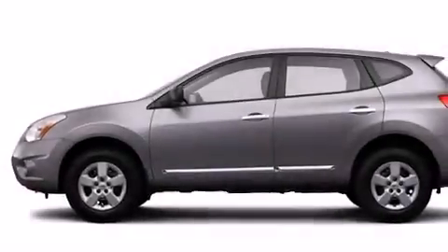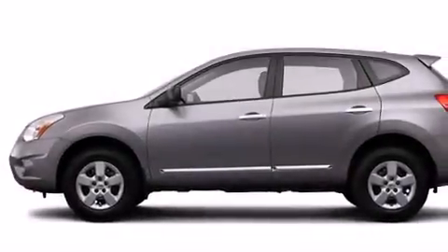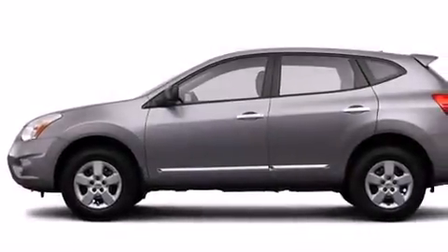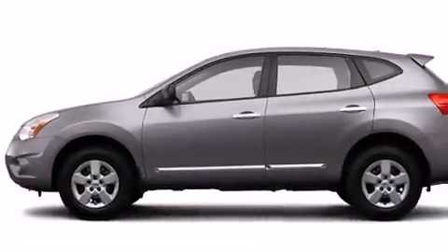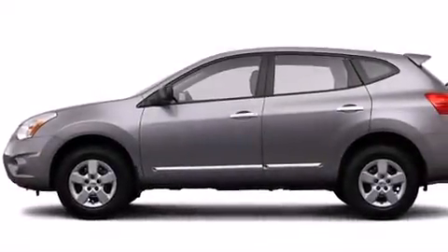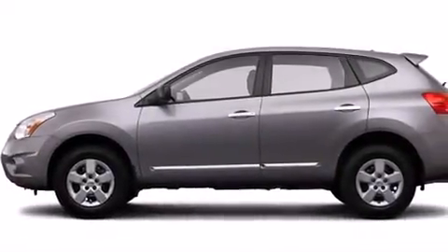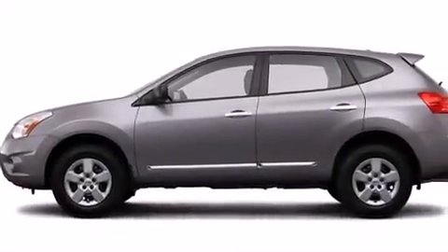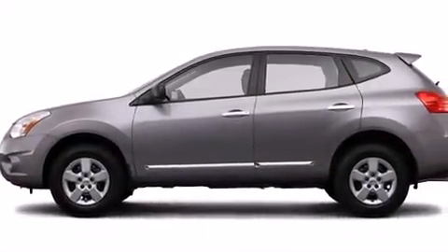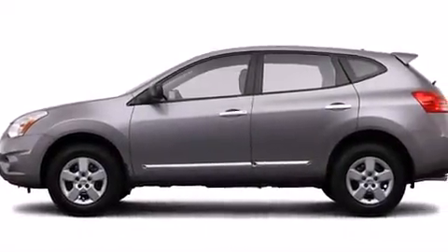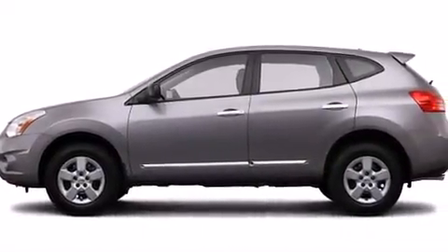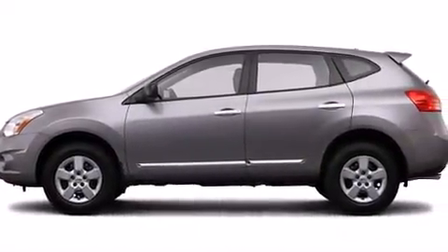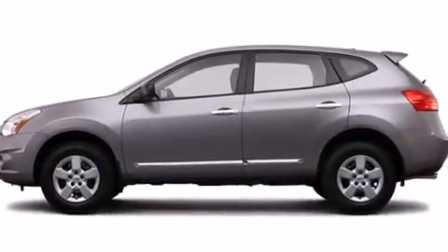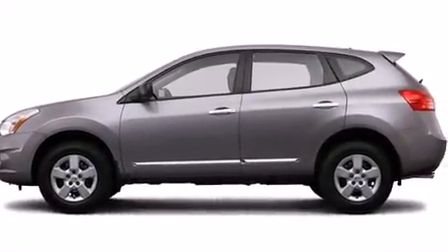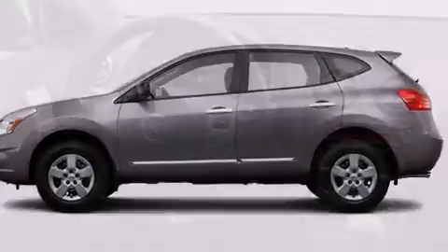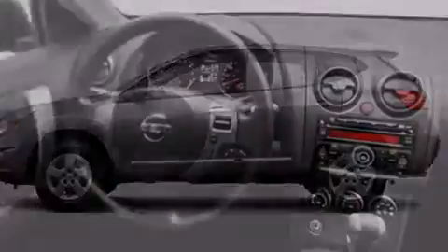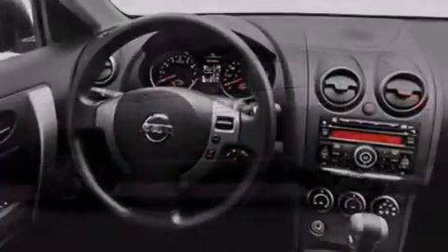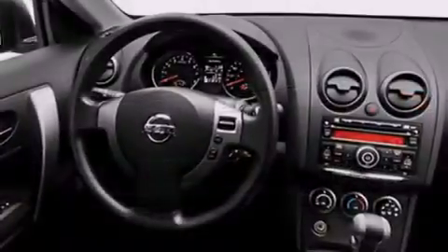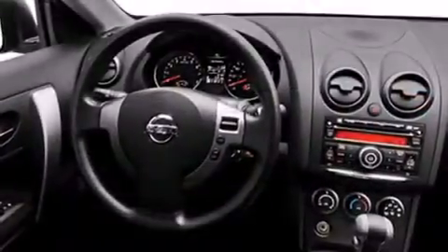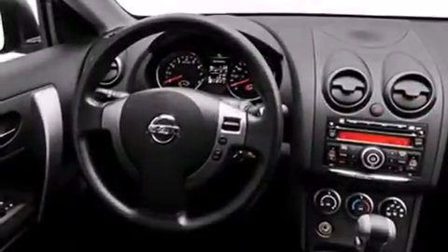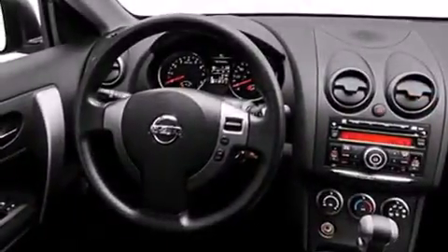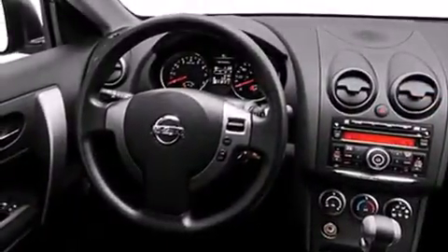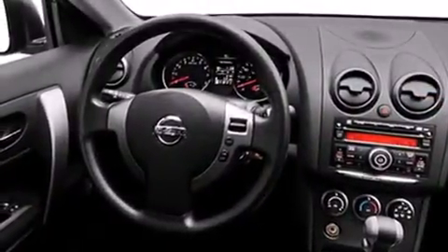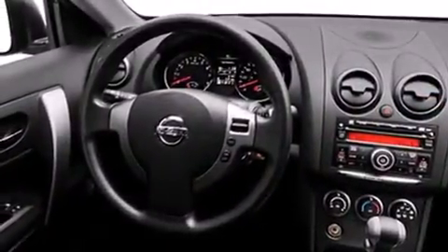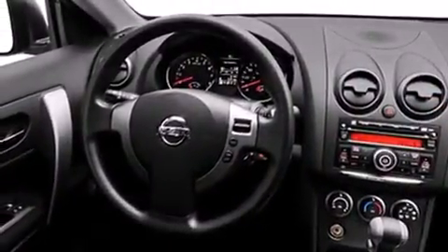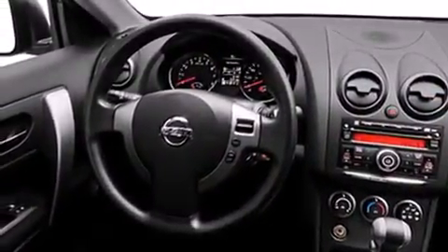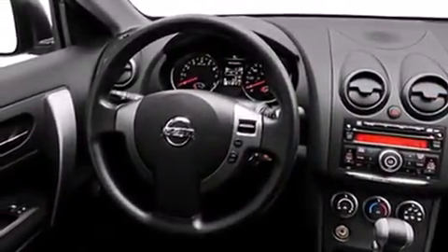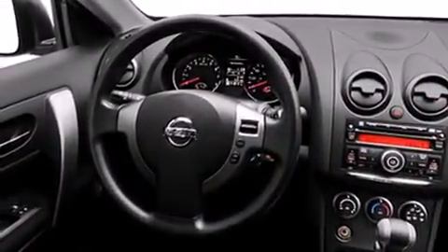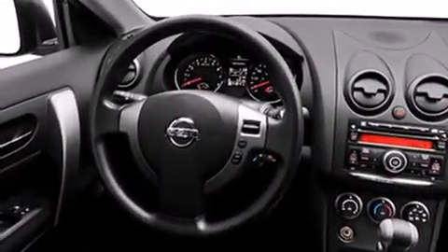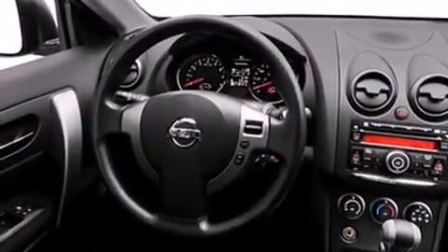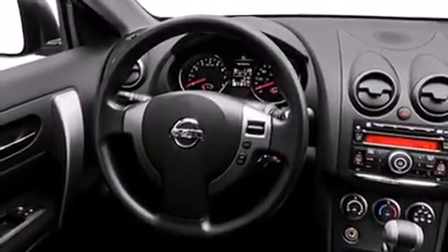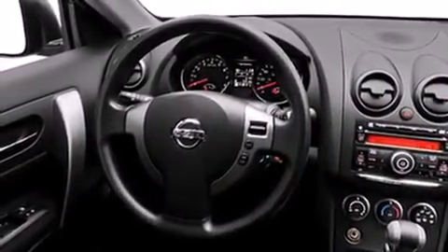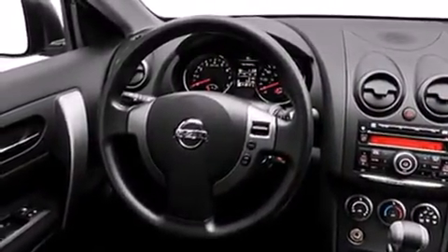Also included are three-point rear seat belts, rear seat child-proof door locks, a rear folding seat, a rear window defroster, and an auxiliary power outlet.